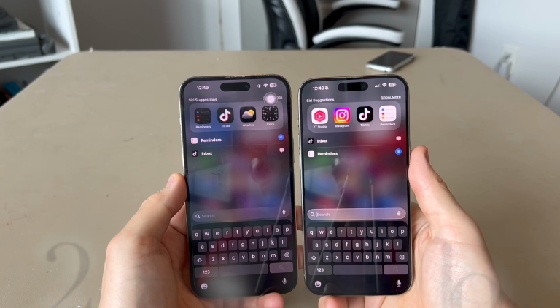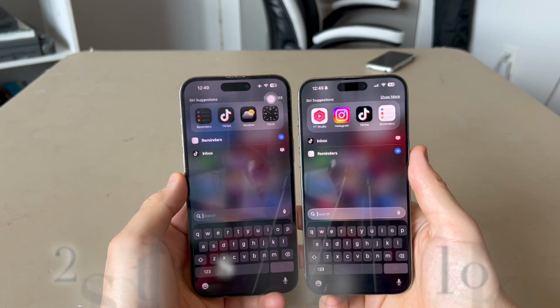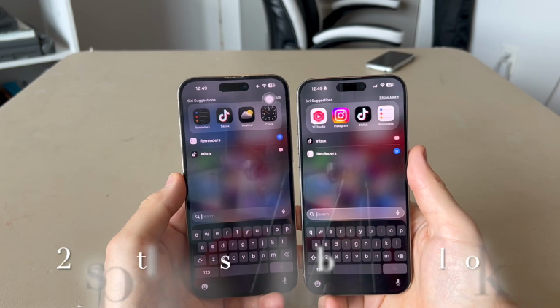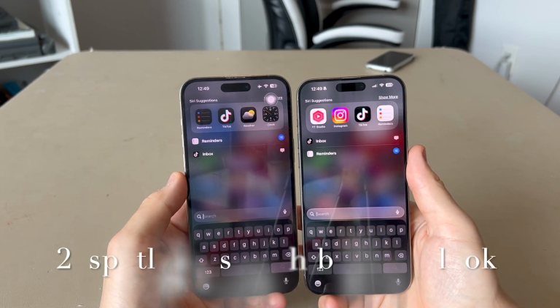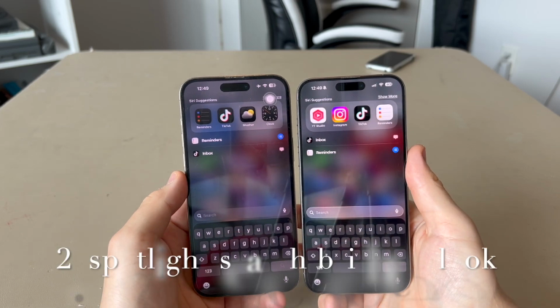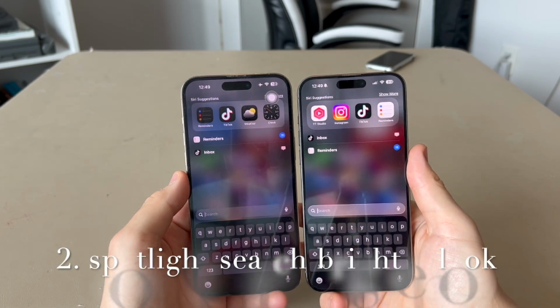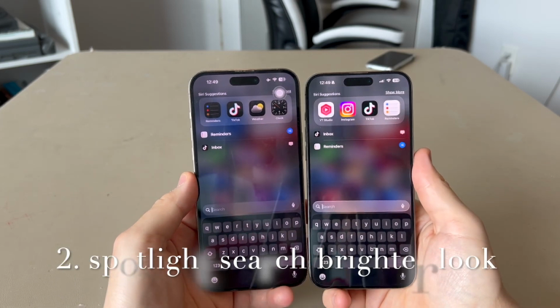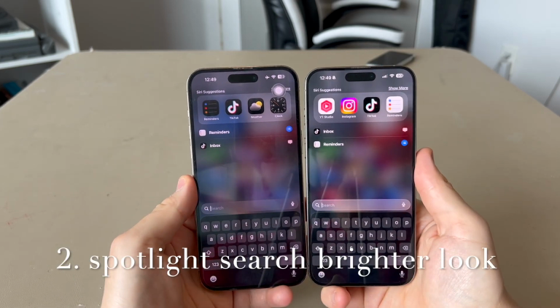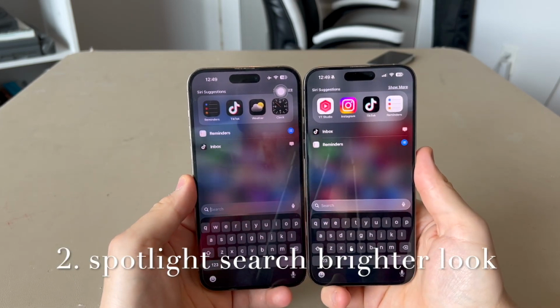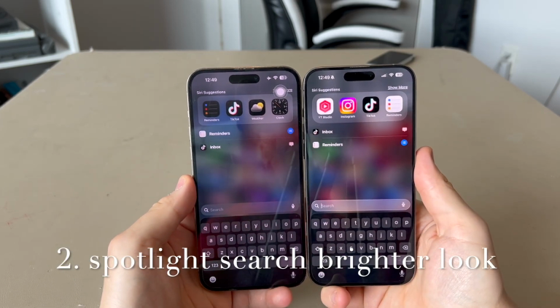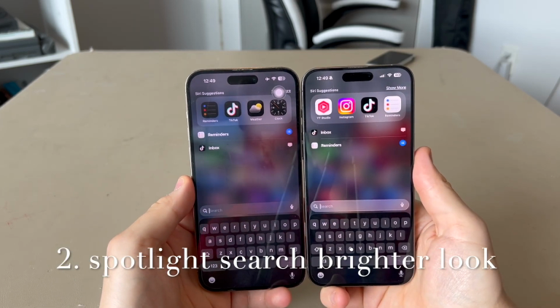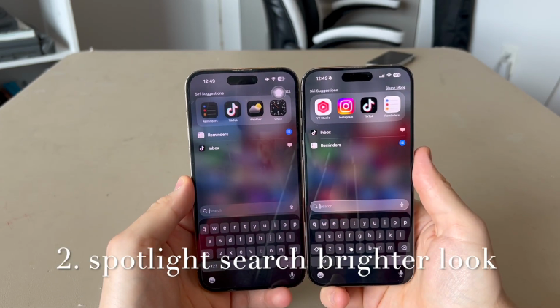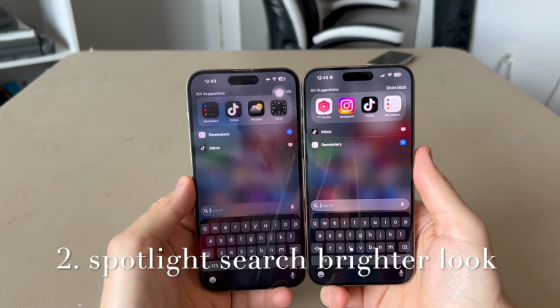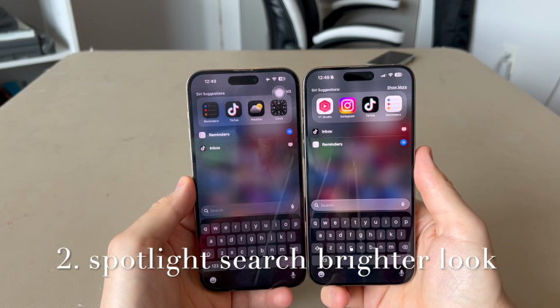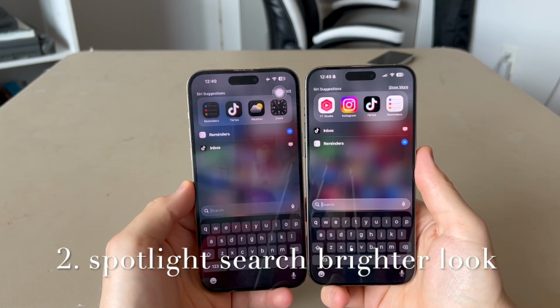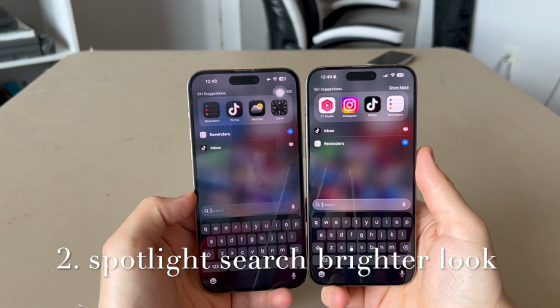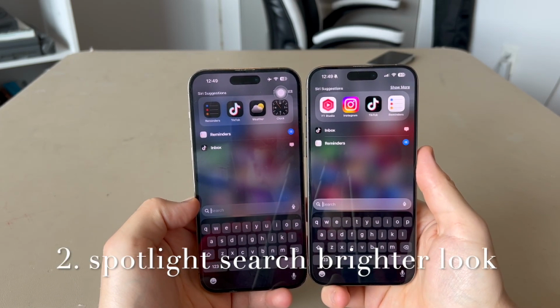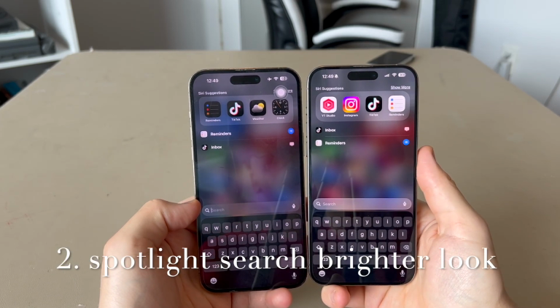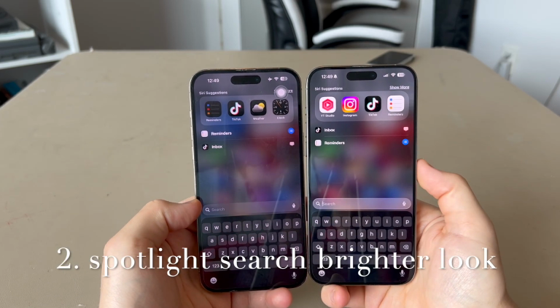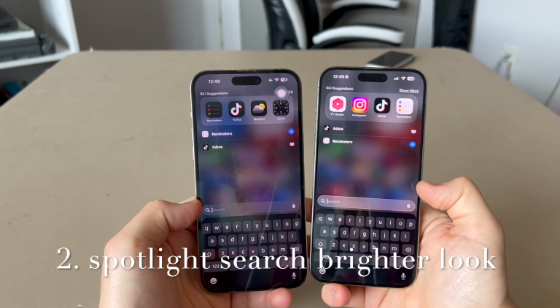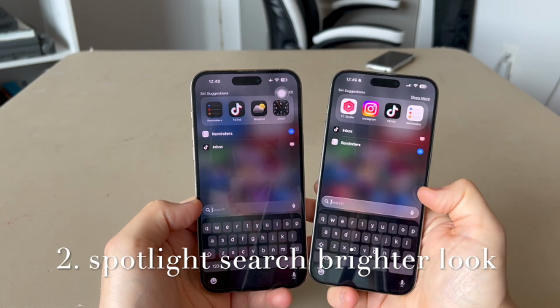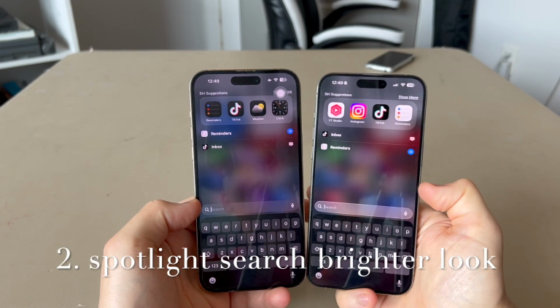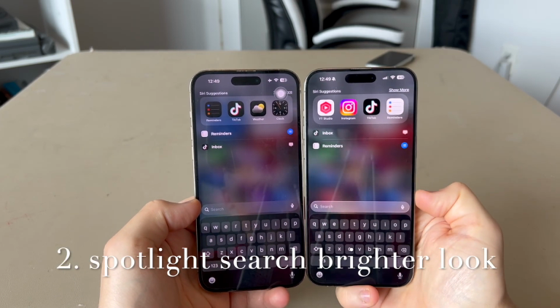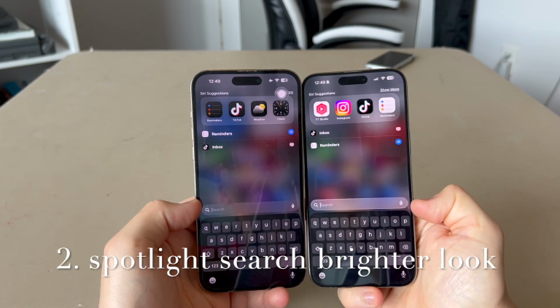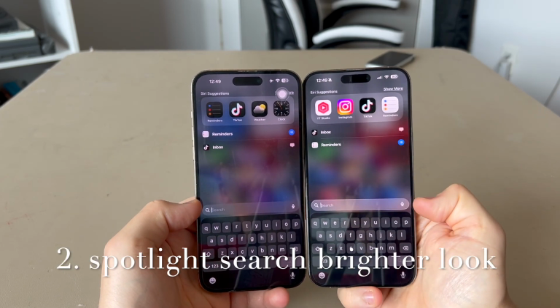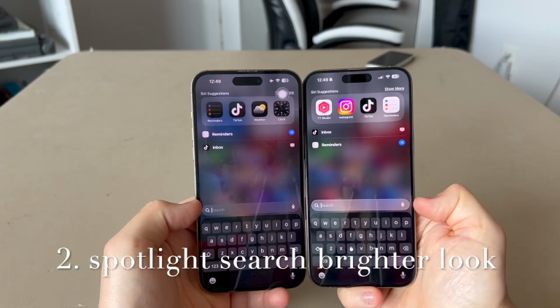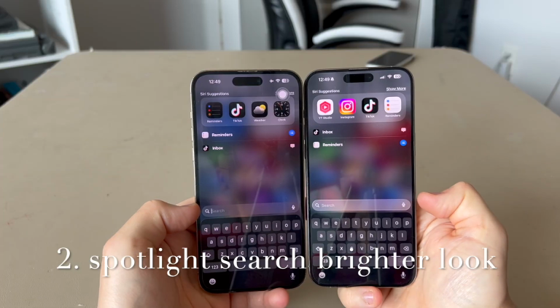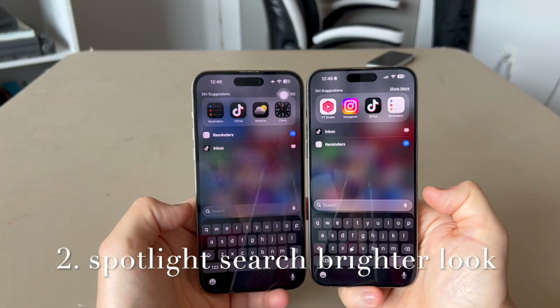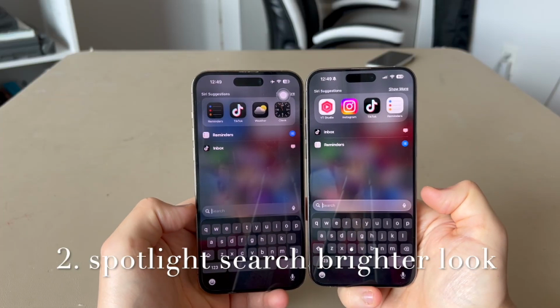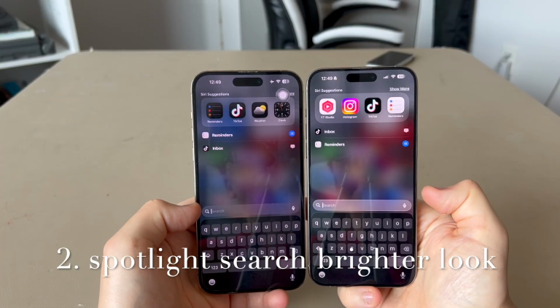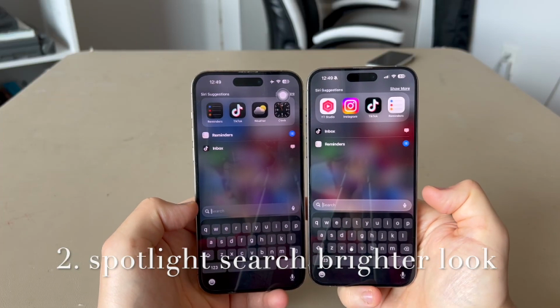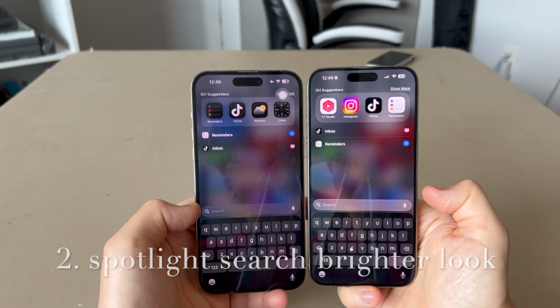In Spotlight search, the search bar is now more of a lighter look instead of a darker look.